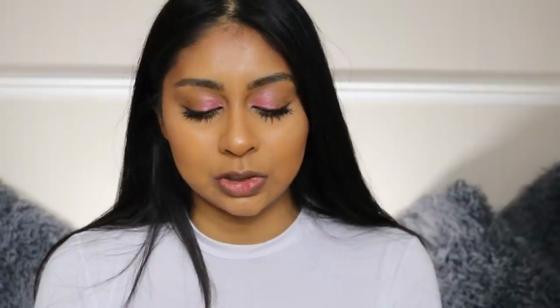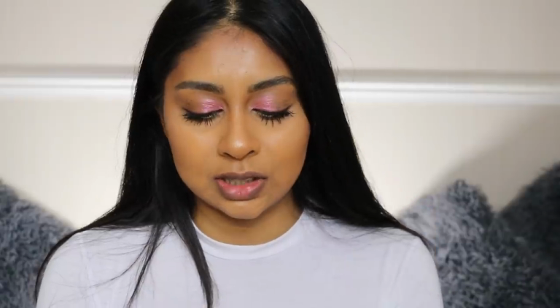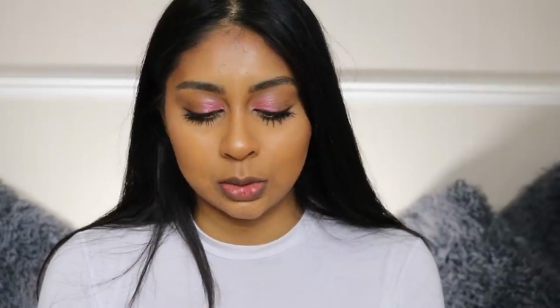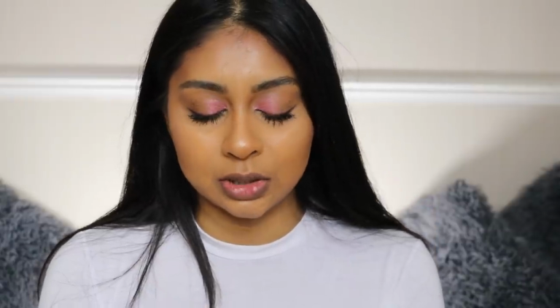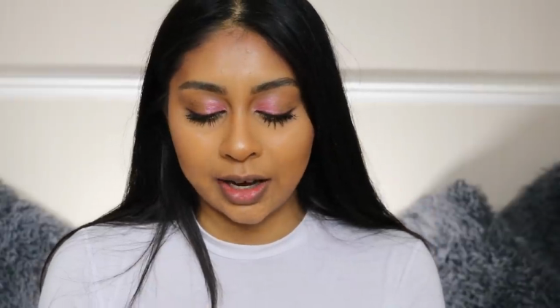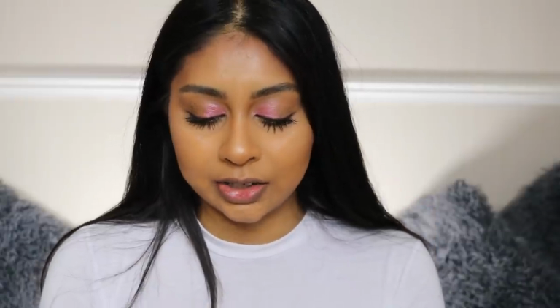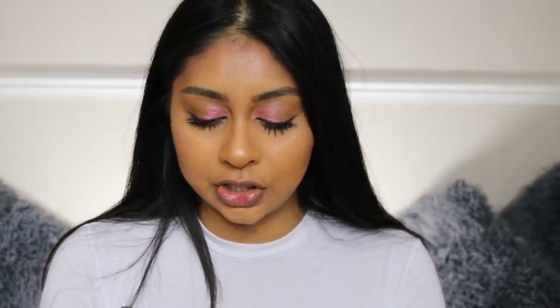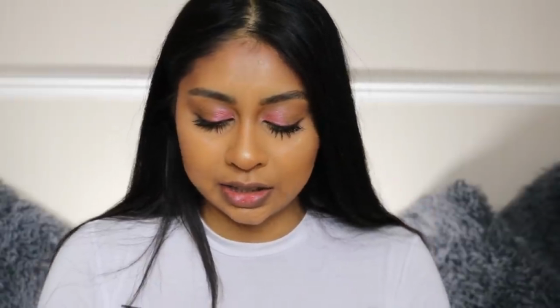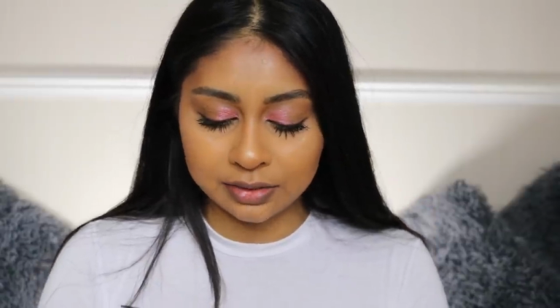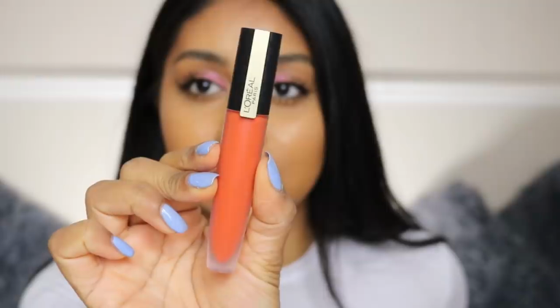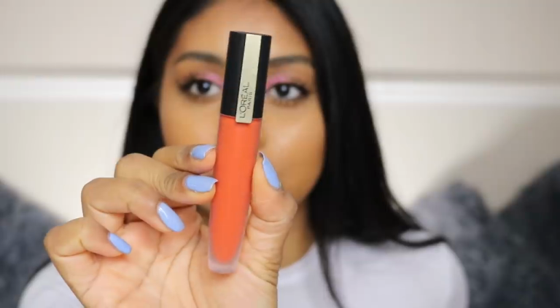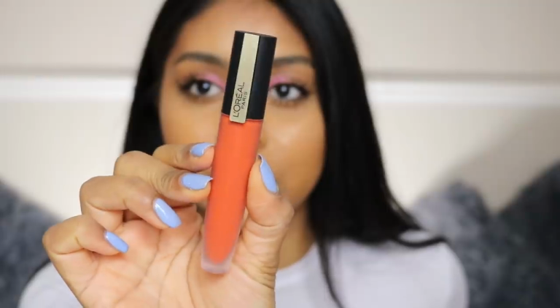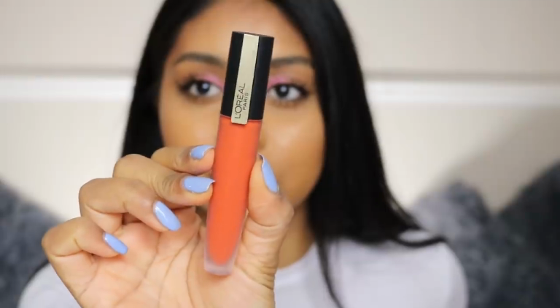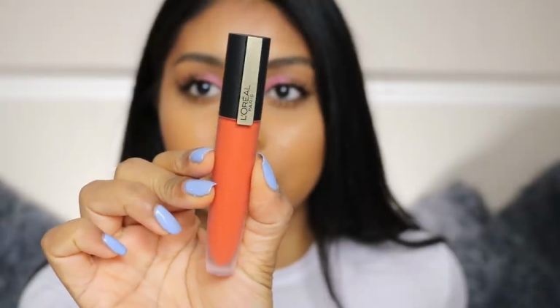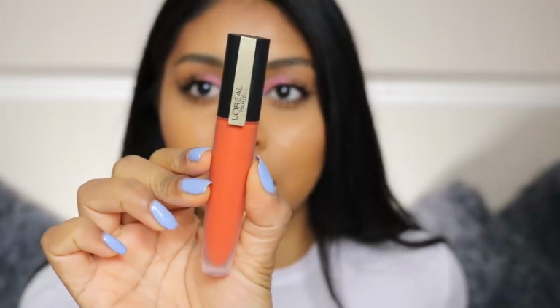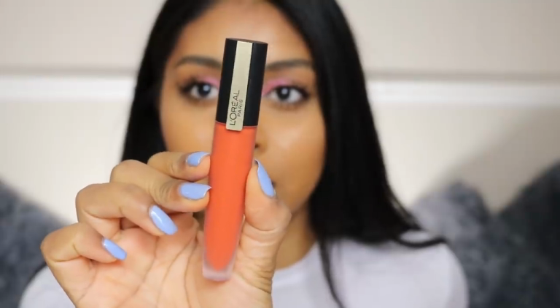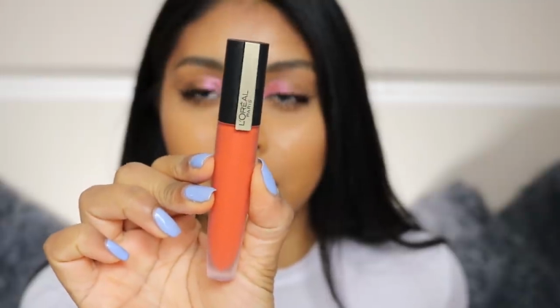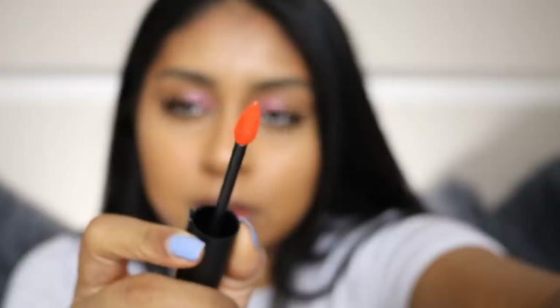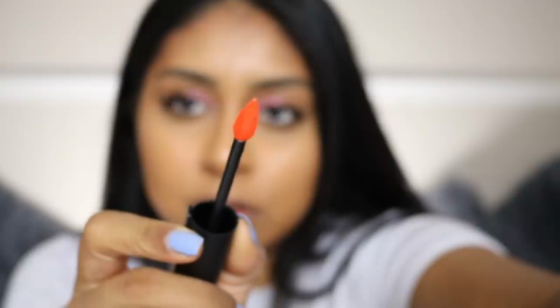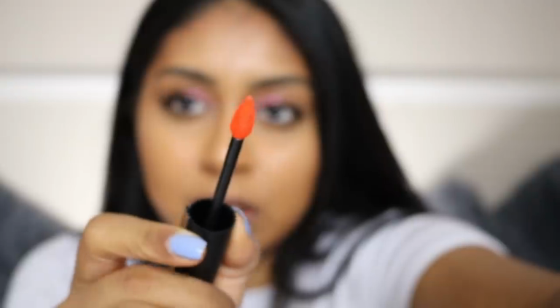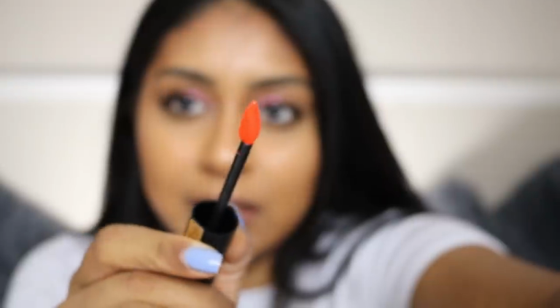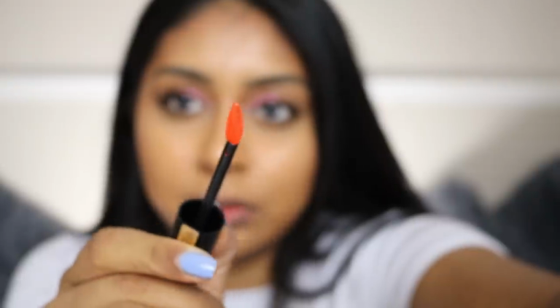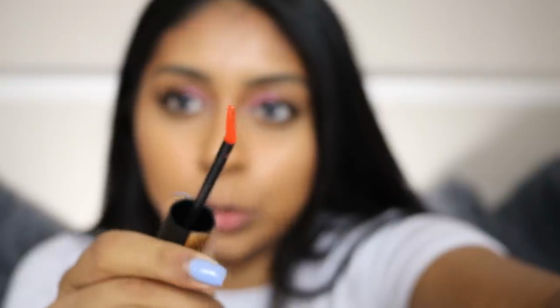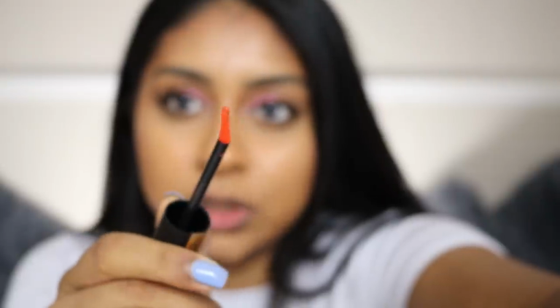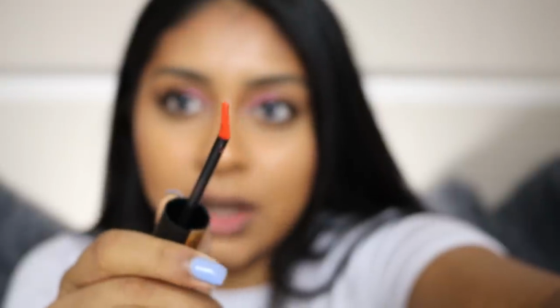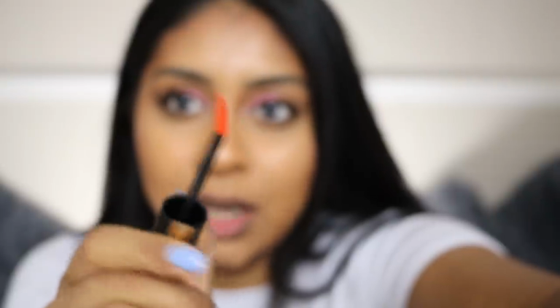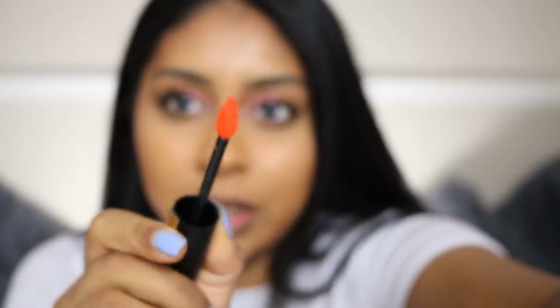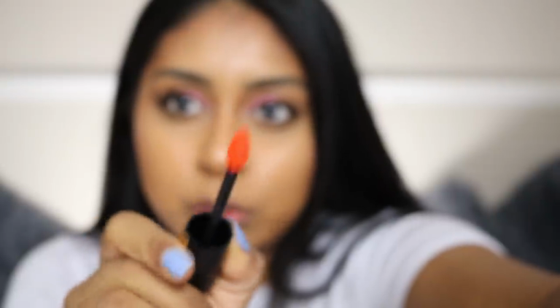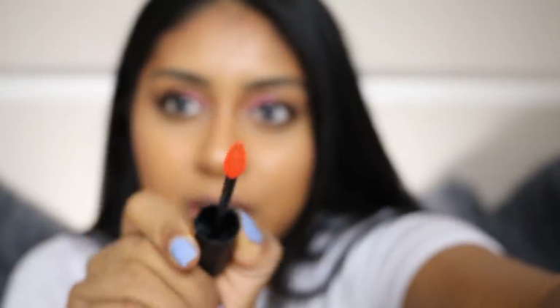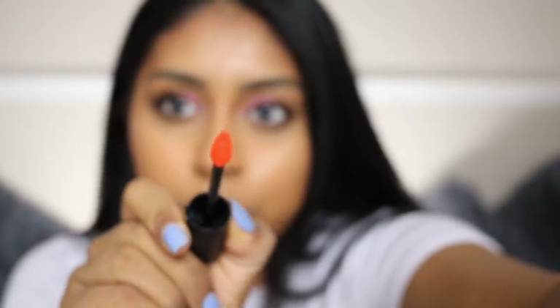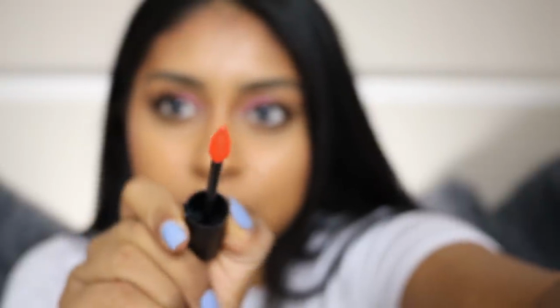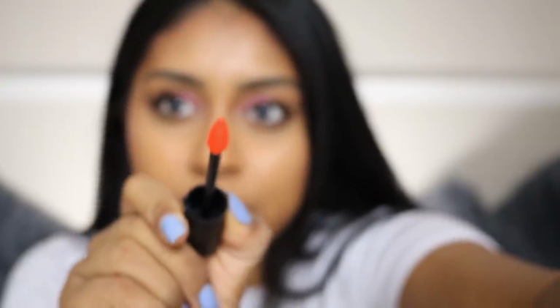Let's start with a shade that really stood out to me, which is called 'I Achieve.' This is what this one looks like — you can get really precise application with that pointy tip.